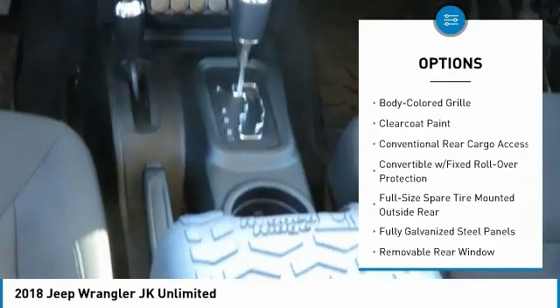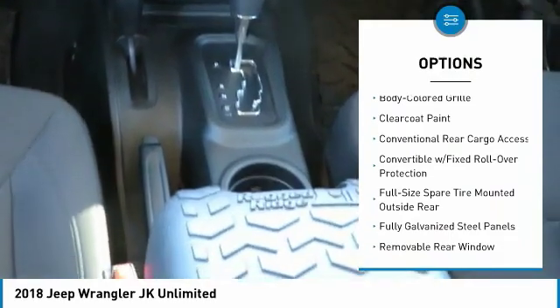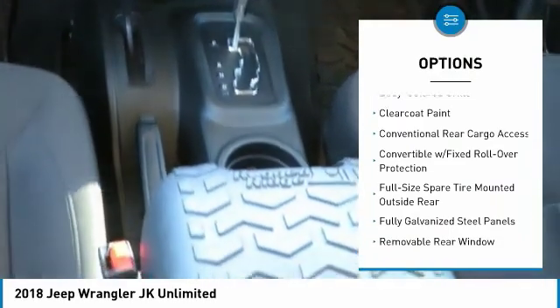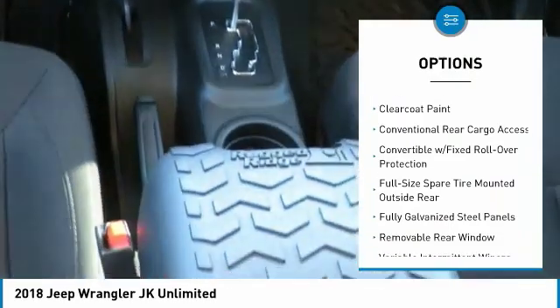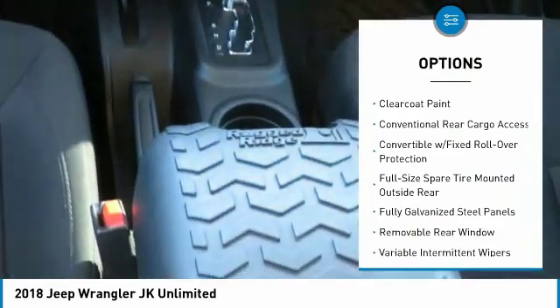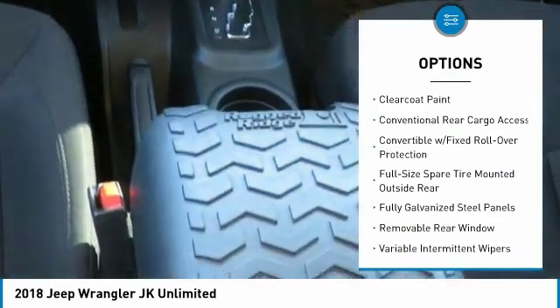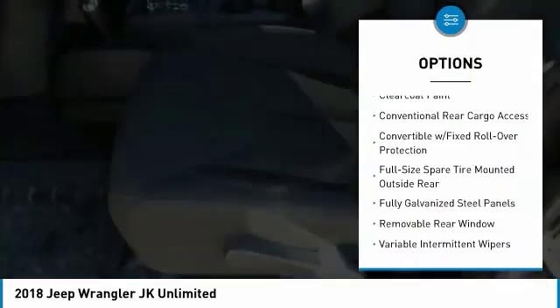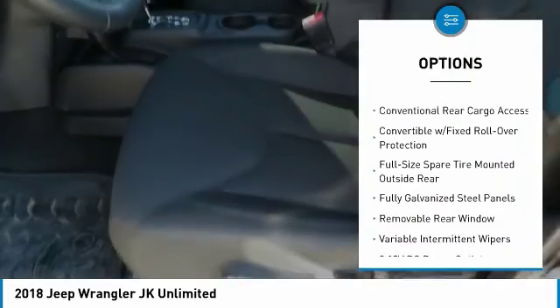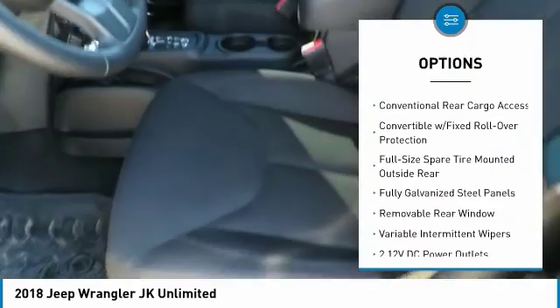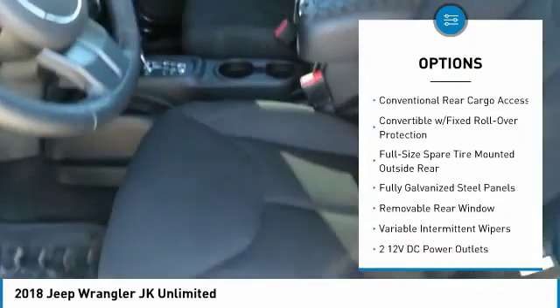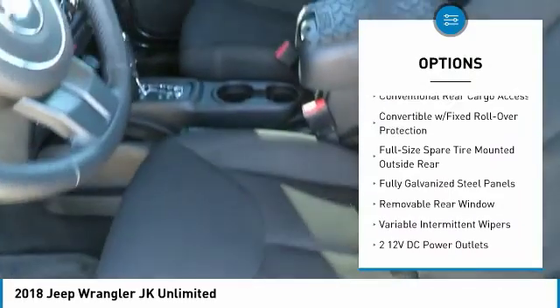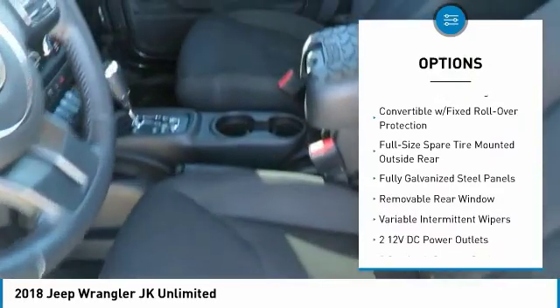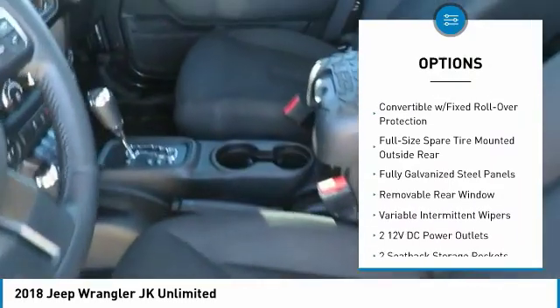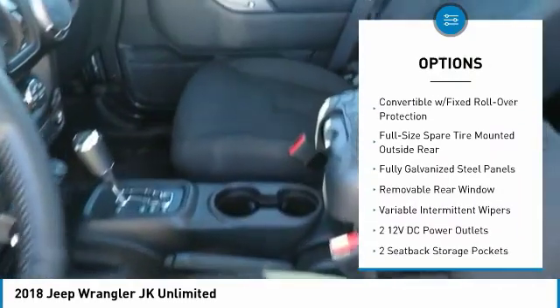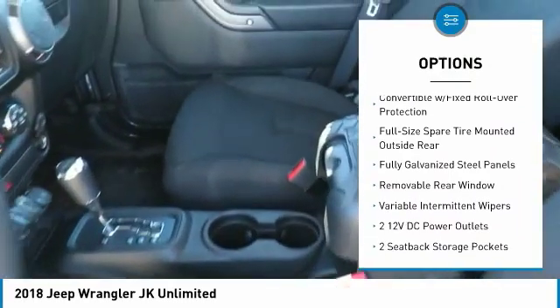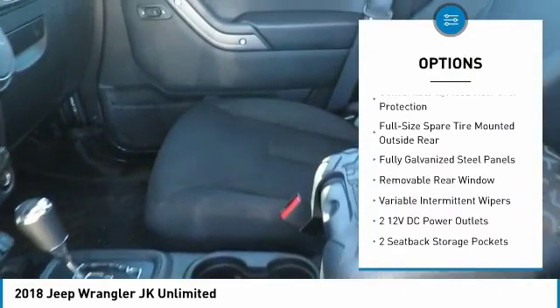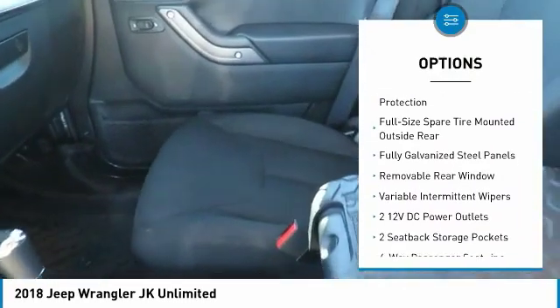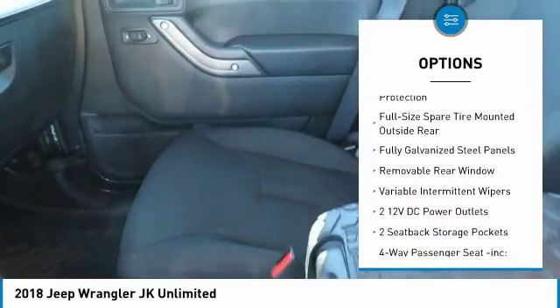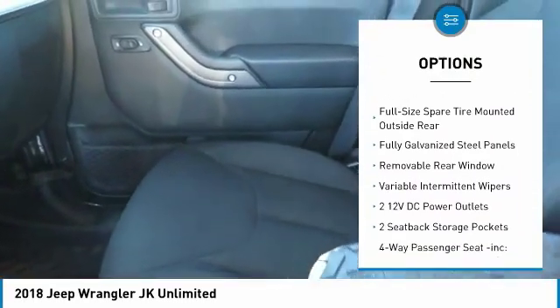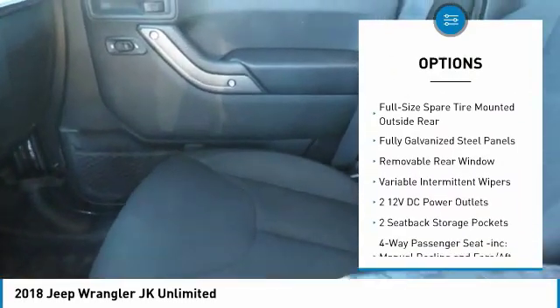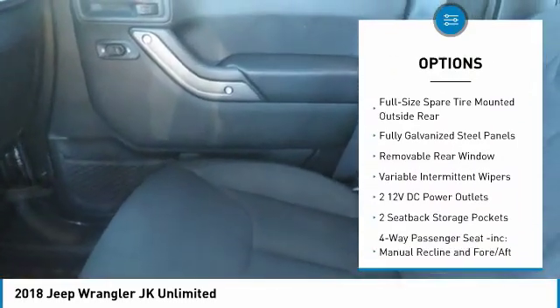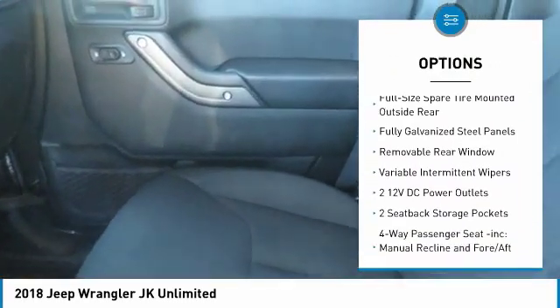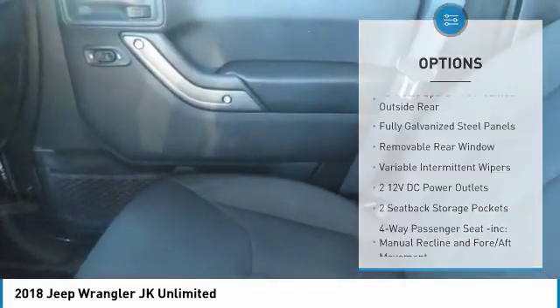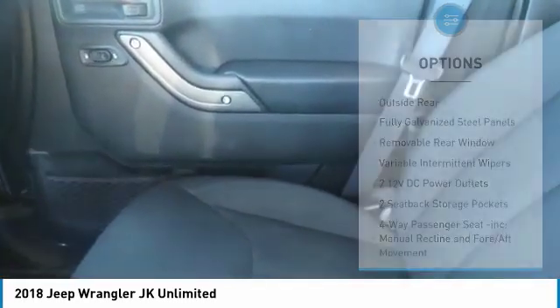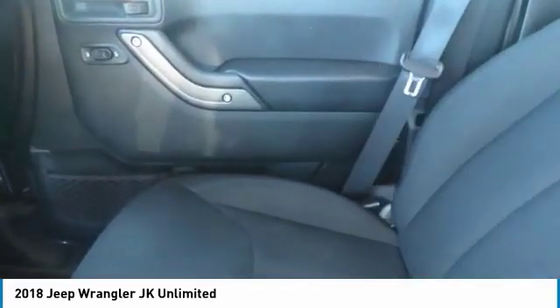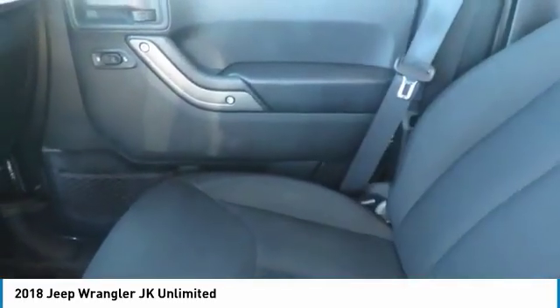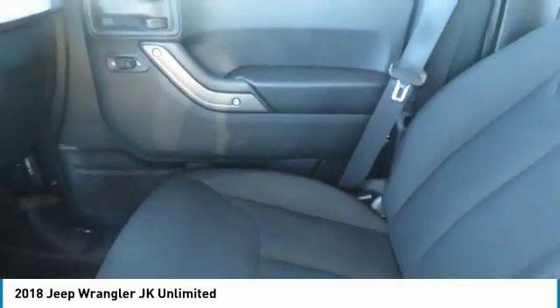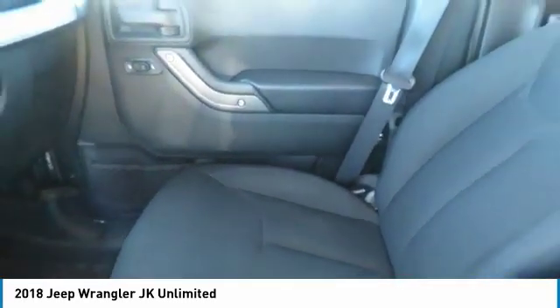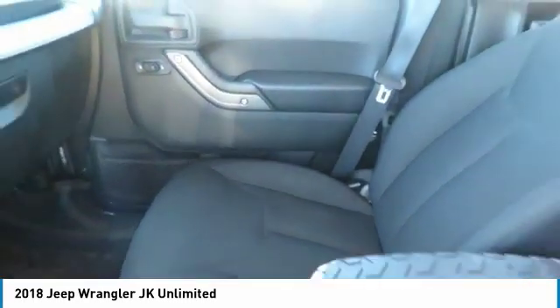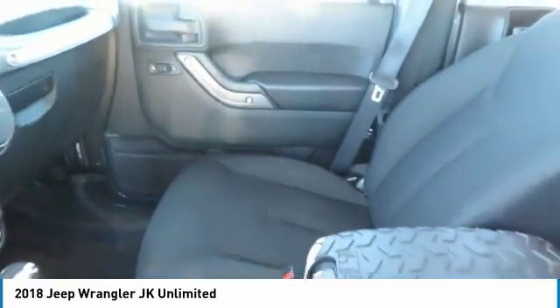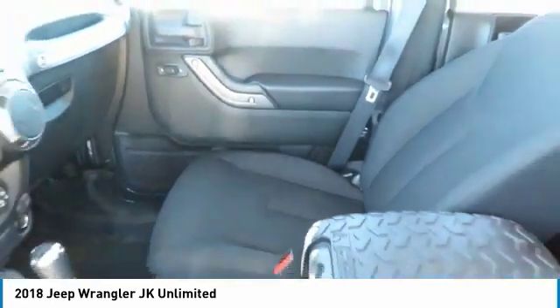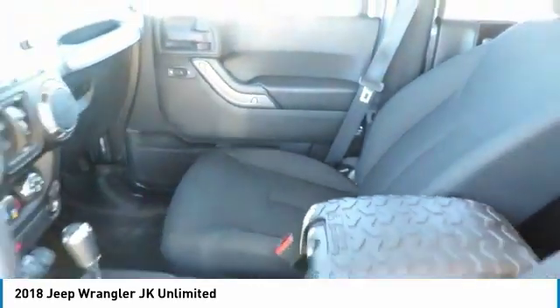Day-night rearview mirror, tilt steering wheel, black door handles. Come see the car for yourself.